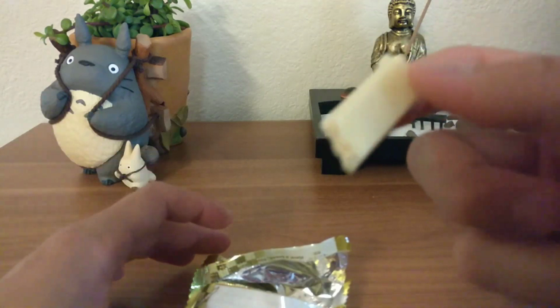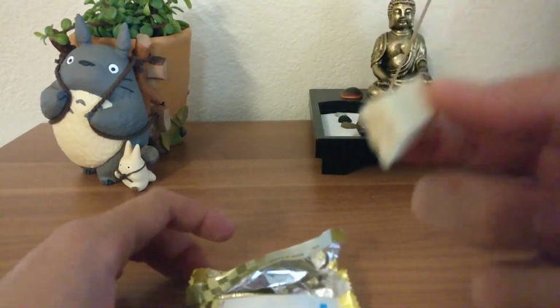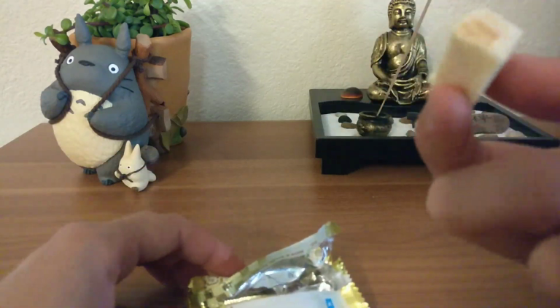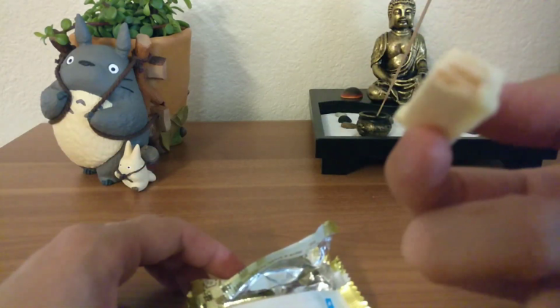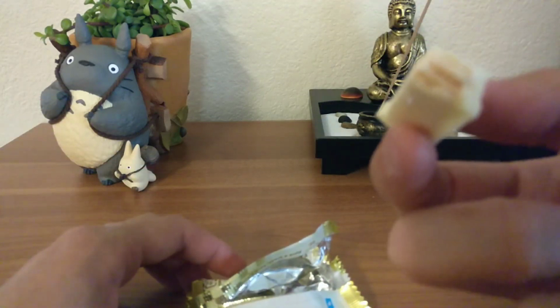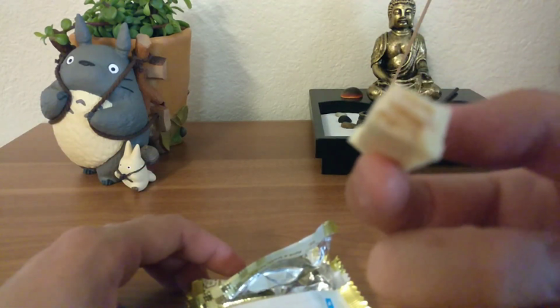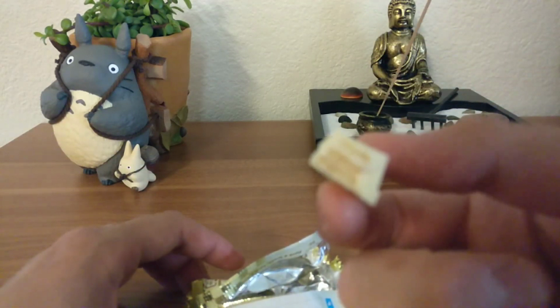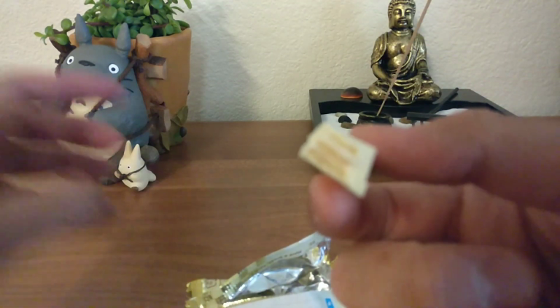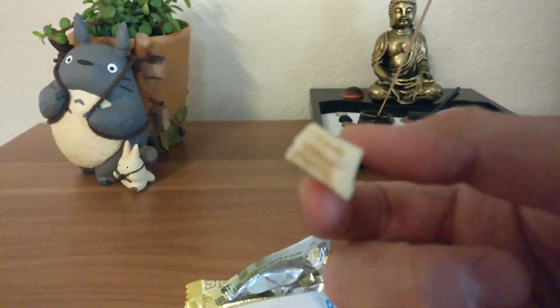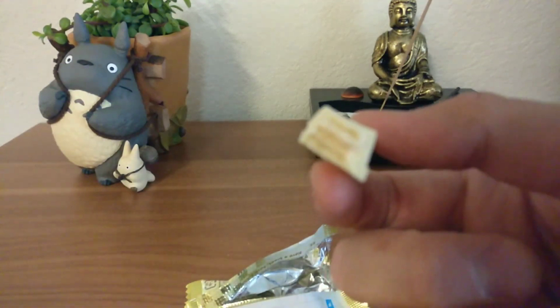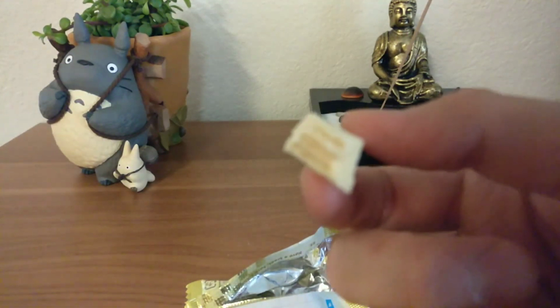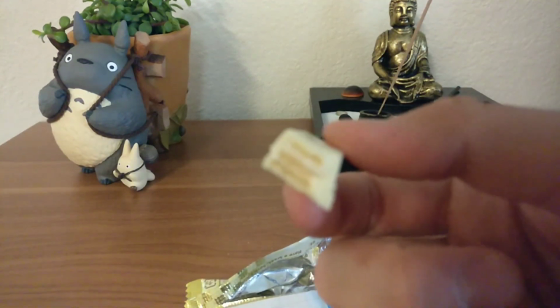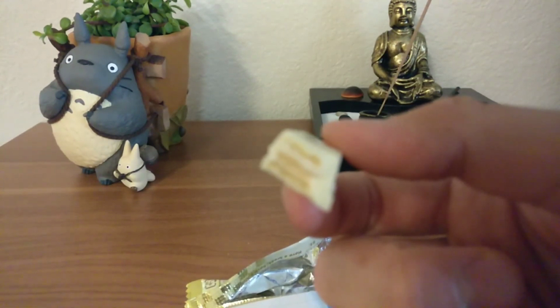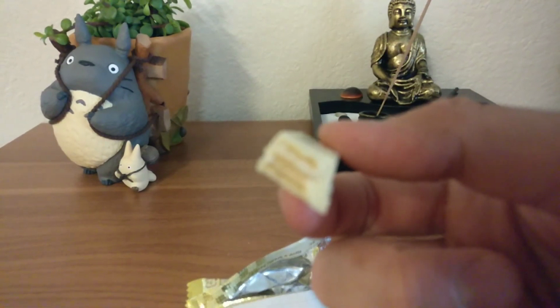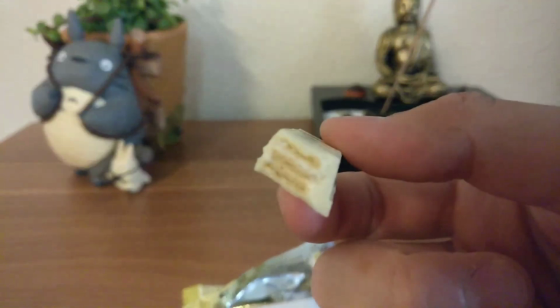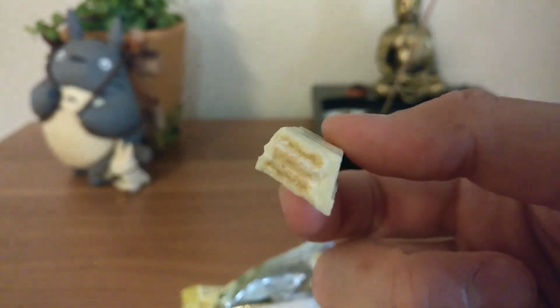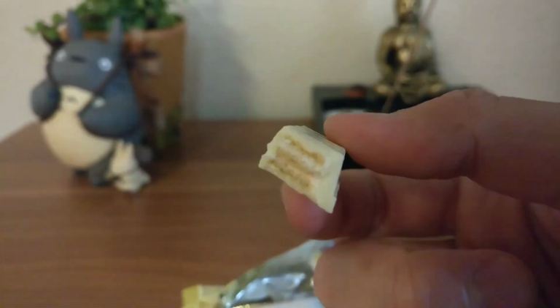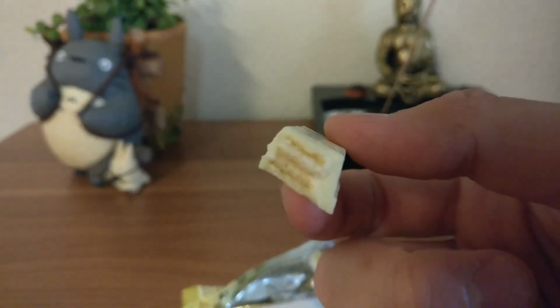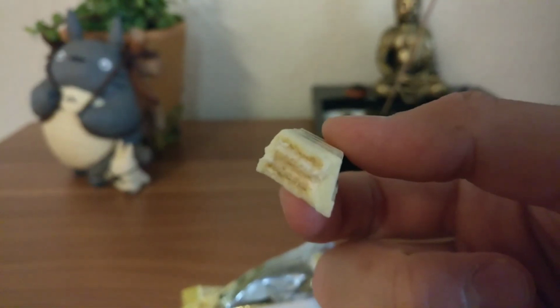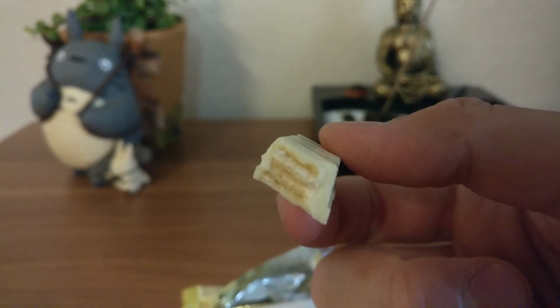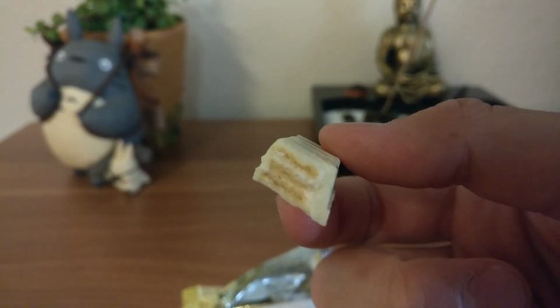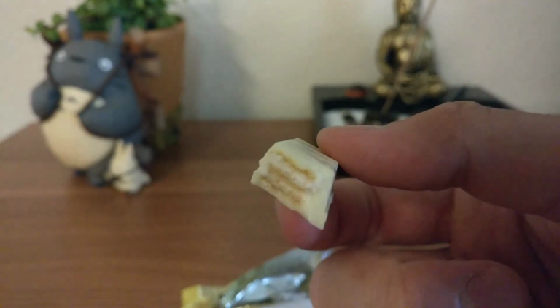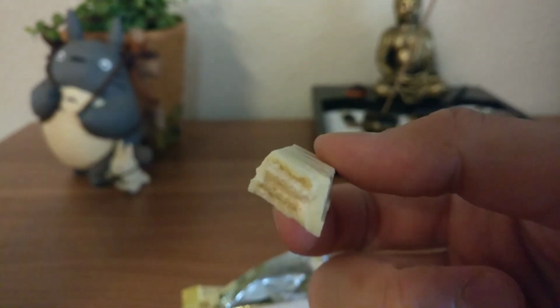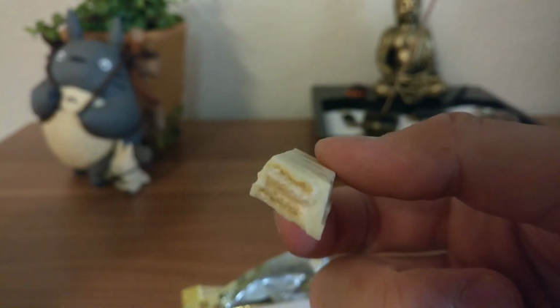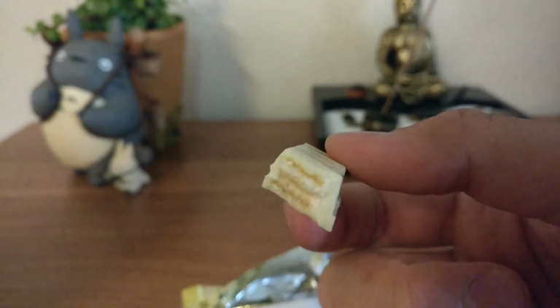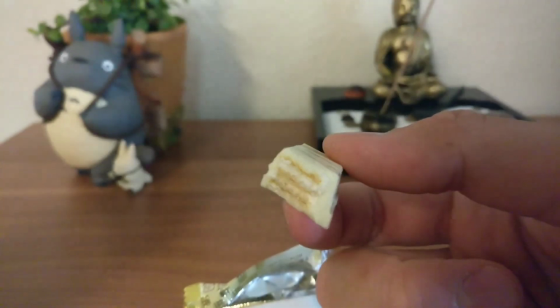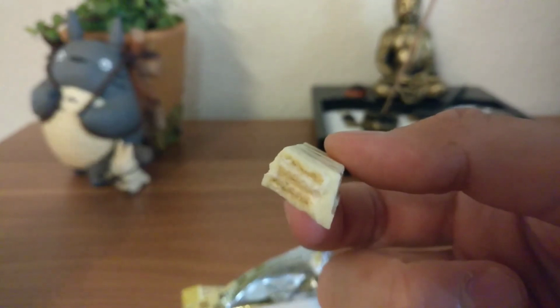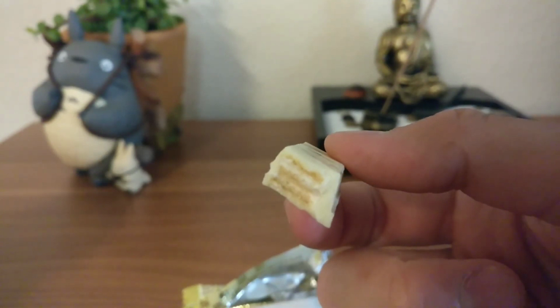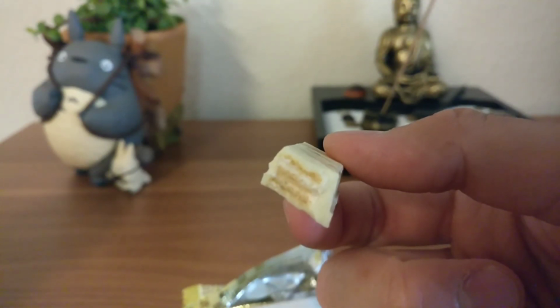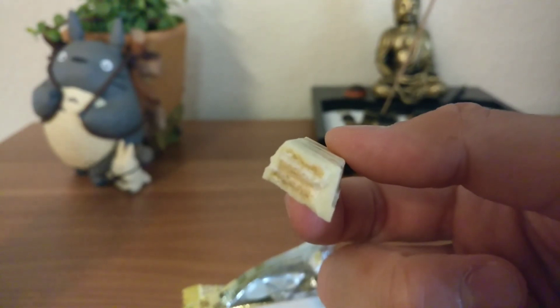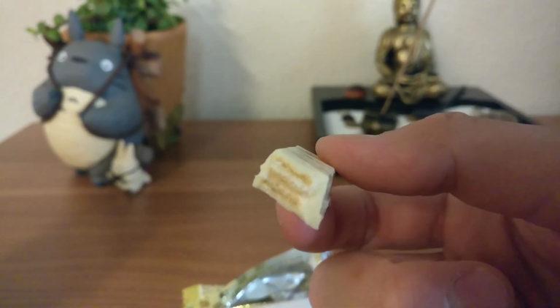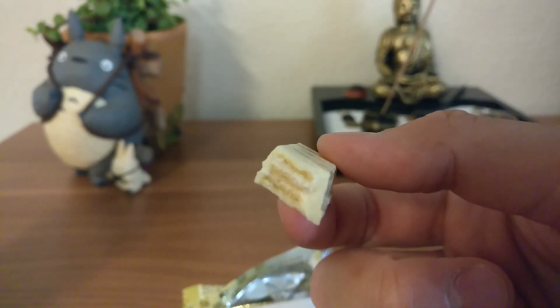It smells like sake and it tastes like sake, with no alcohol, but it's pretty good.